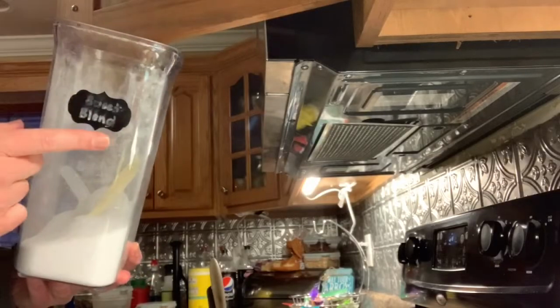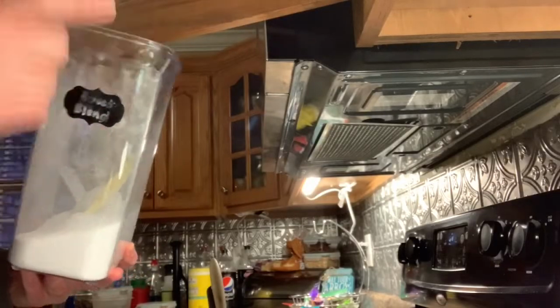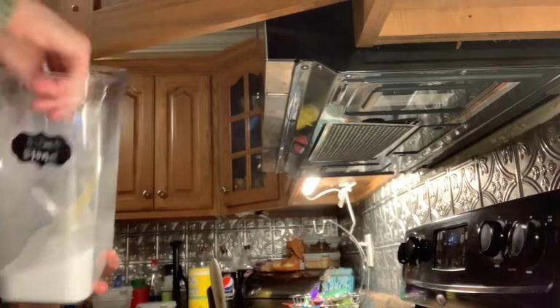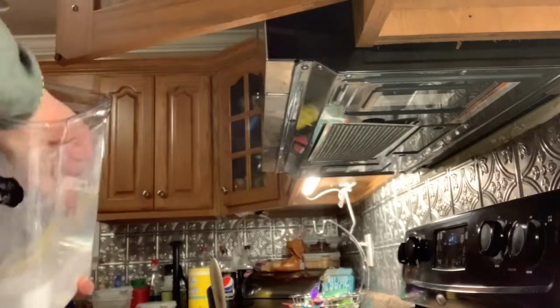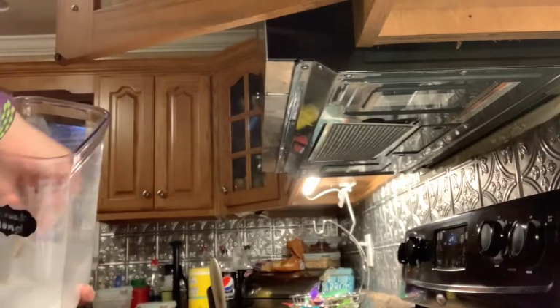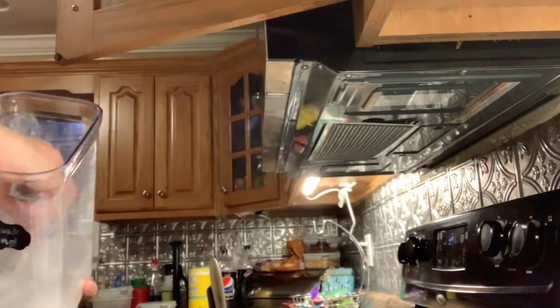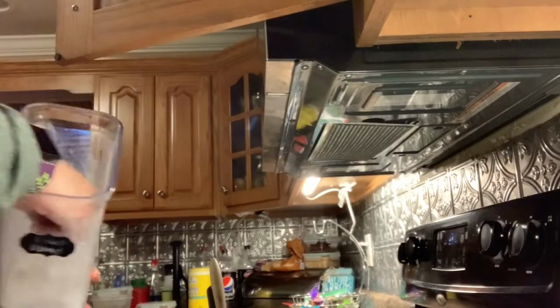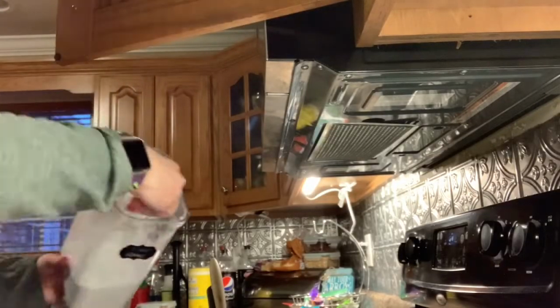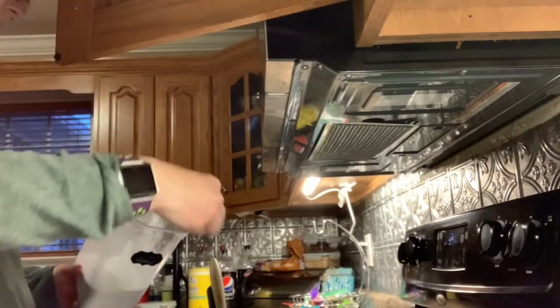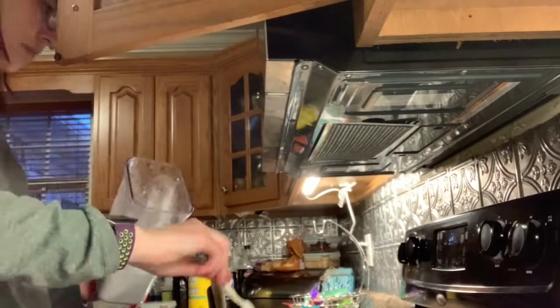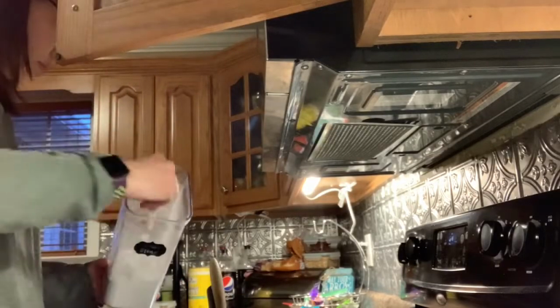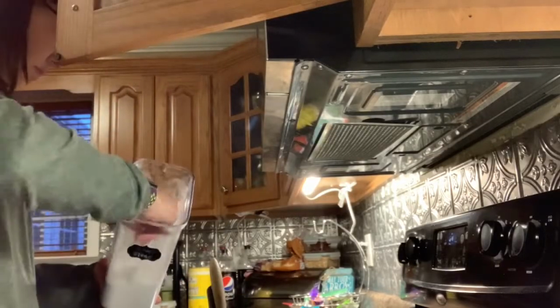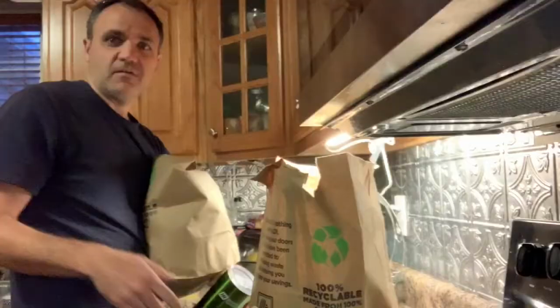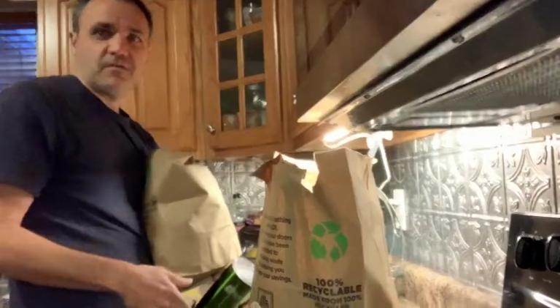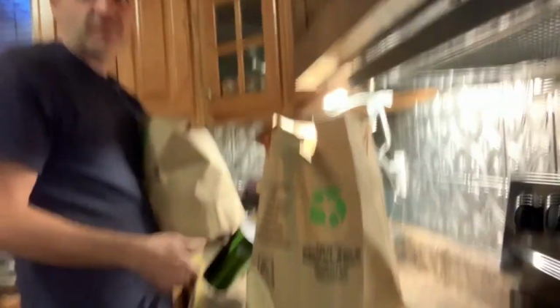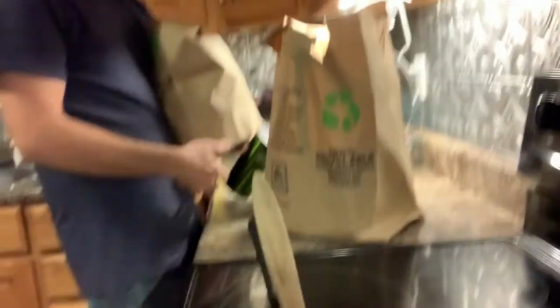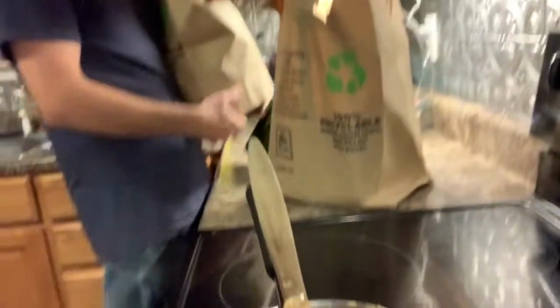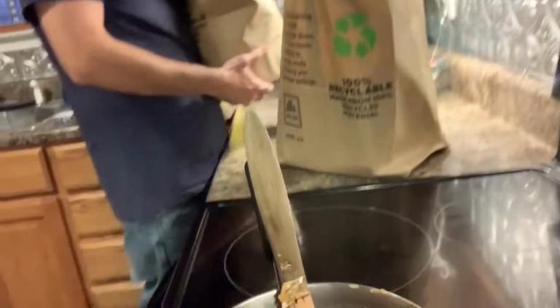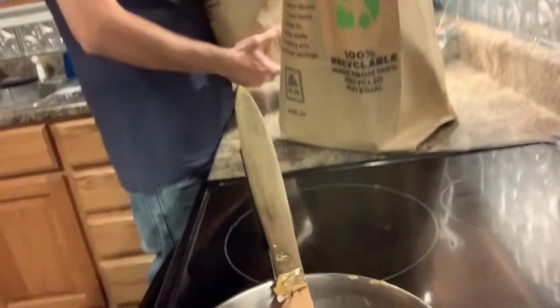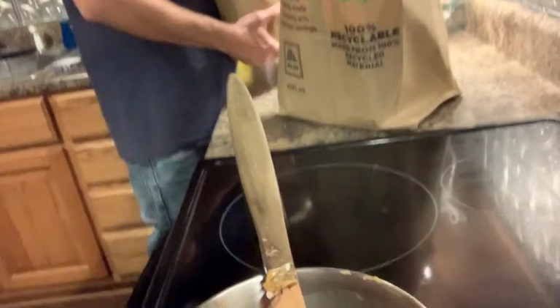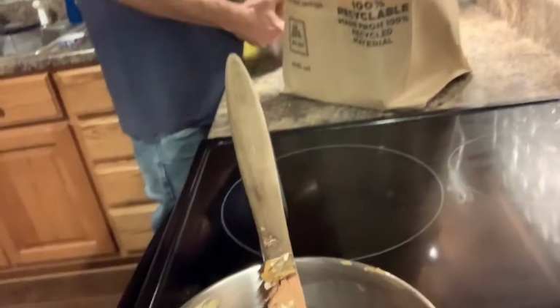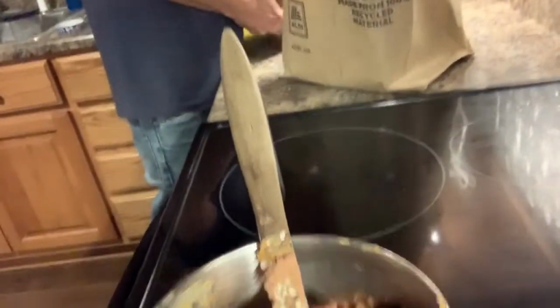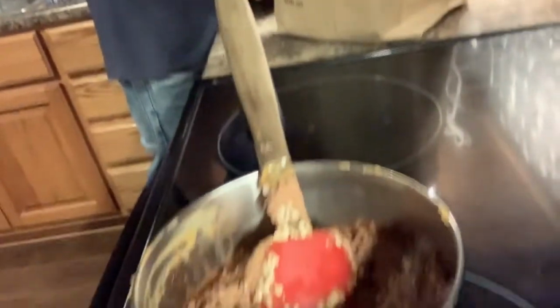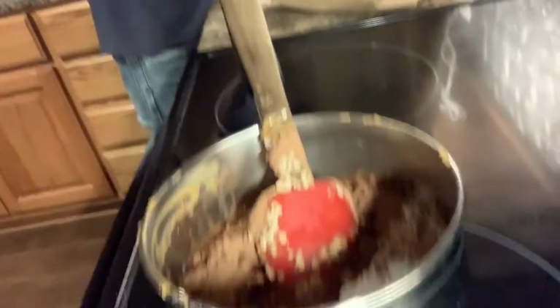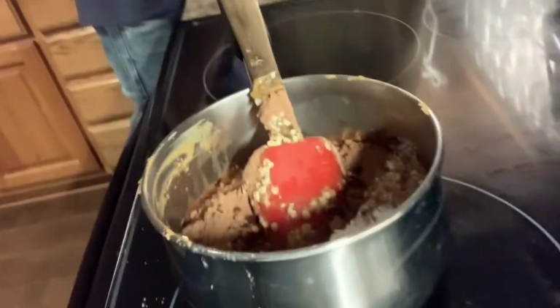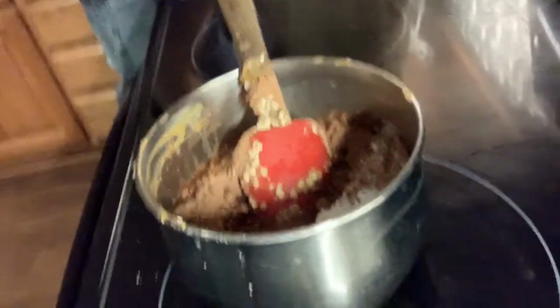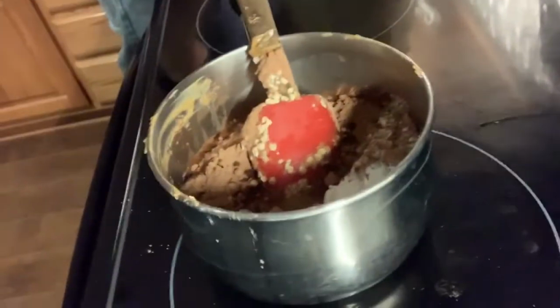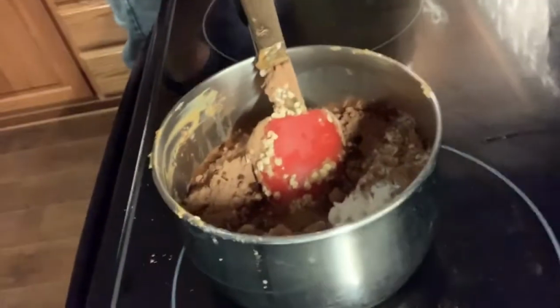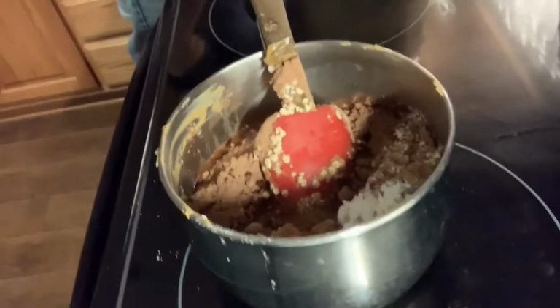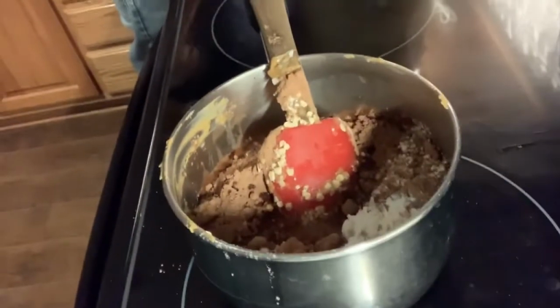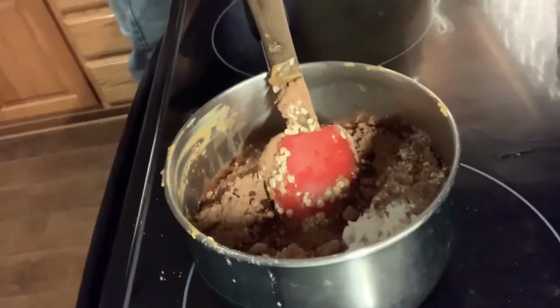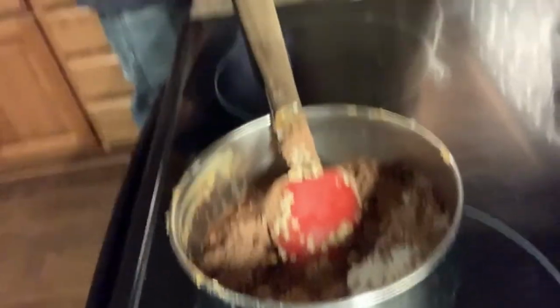And I do a little bit of sweetener and about a fourth cup of cocoa. Oh, that looks so good!